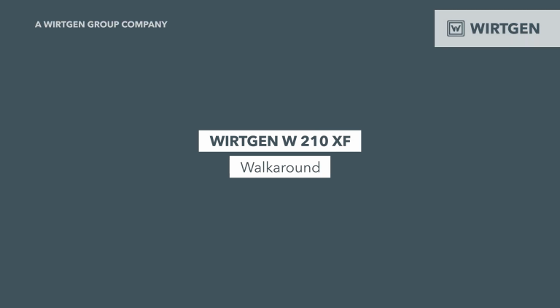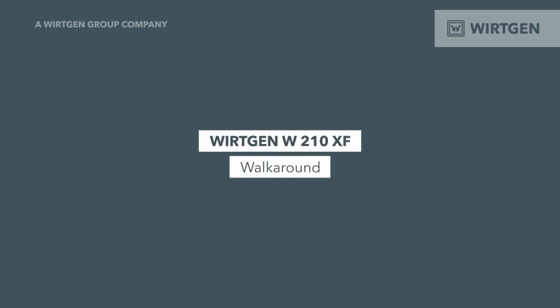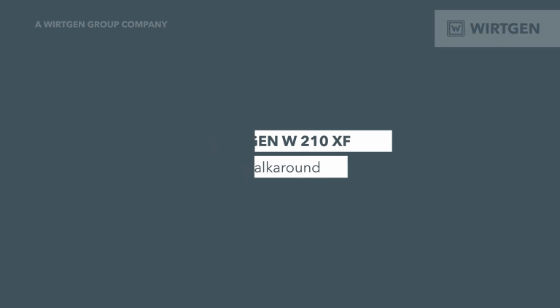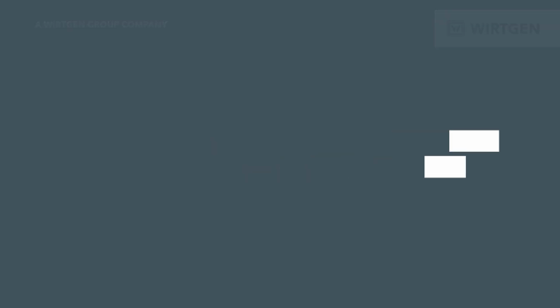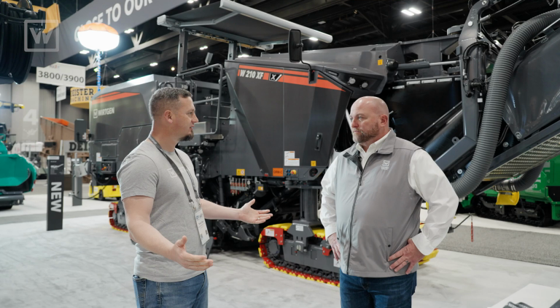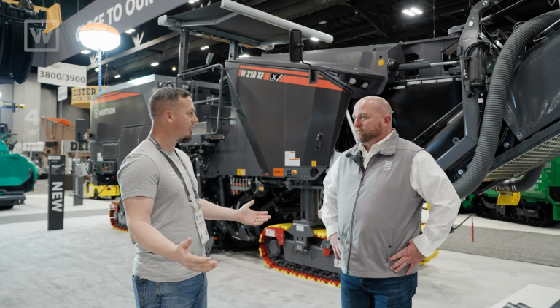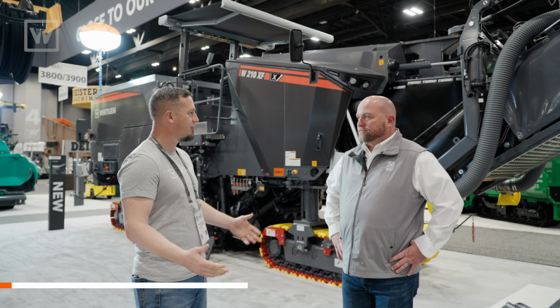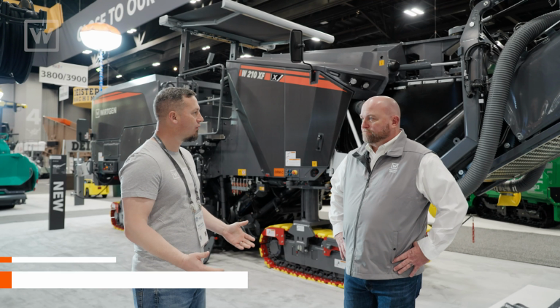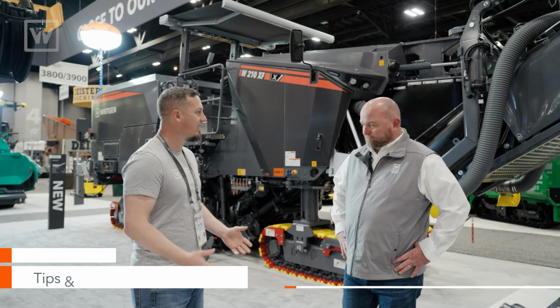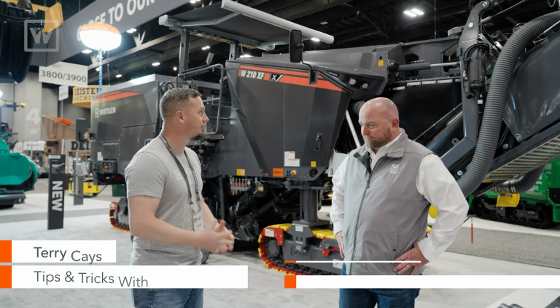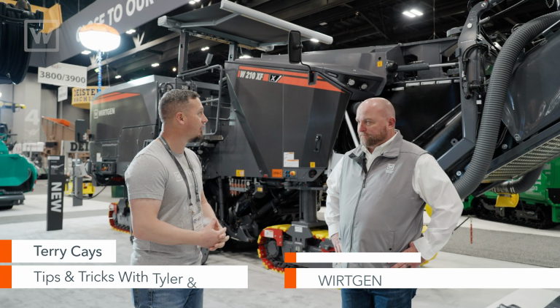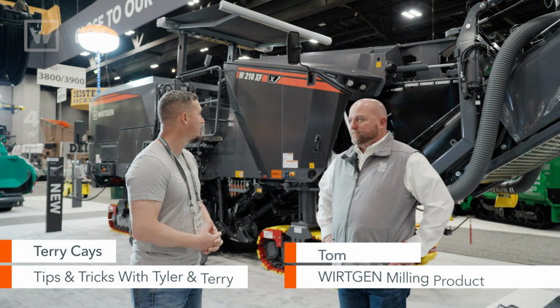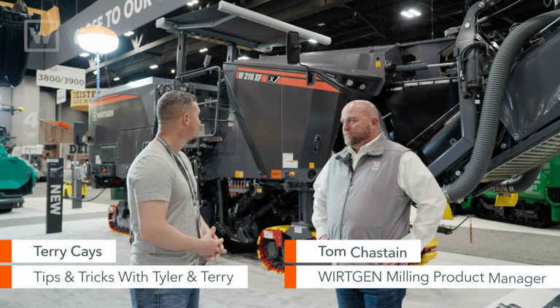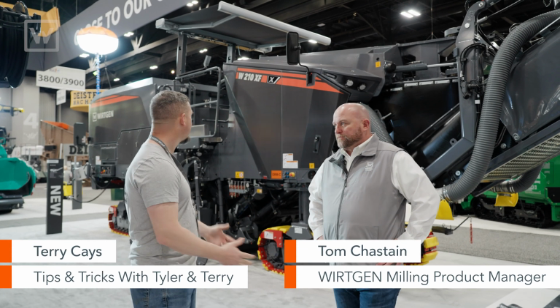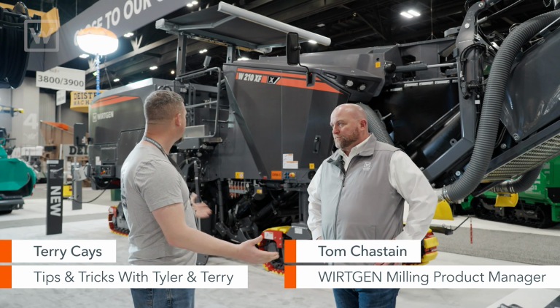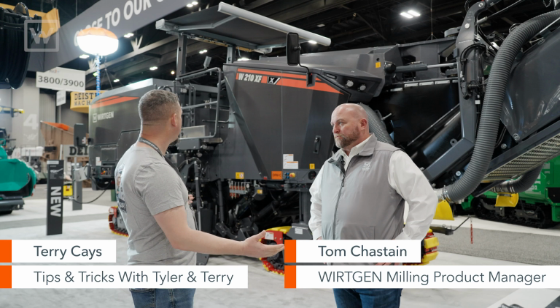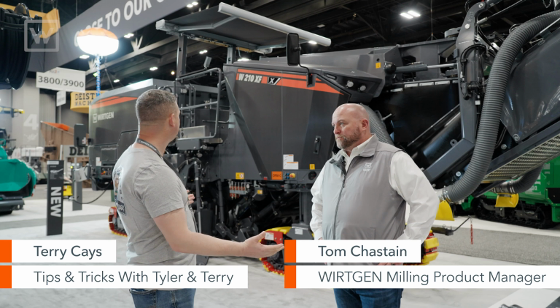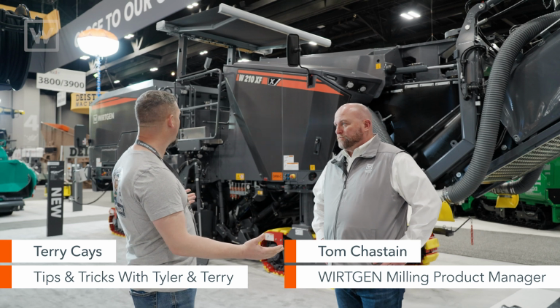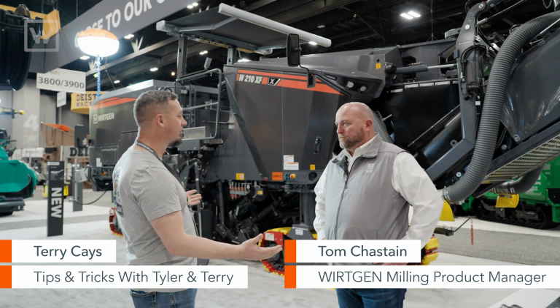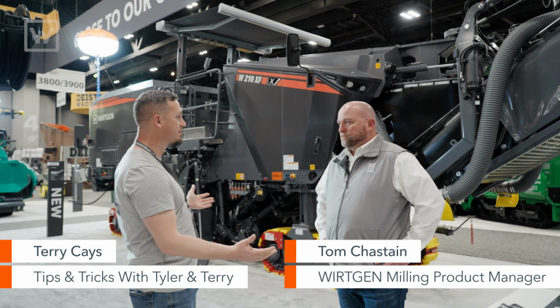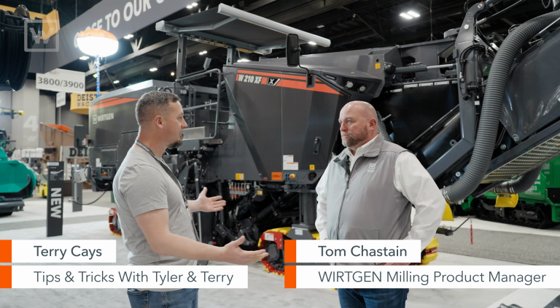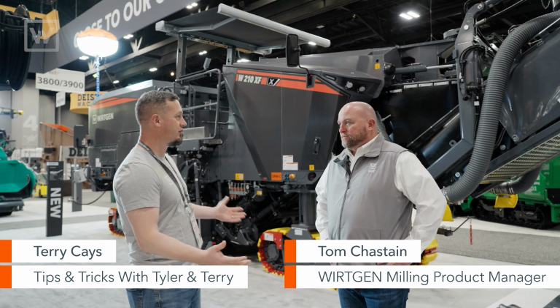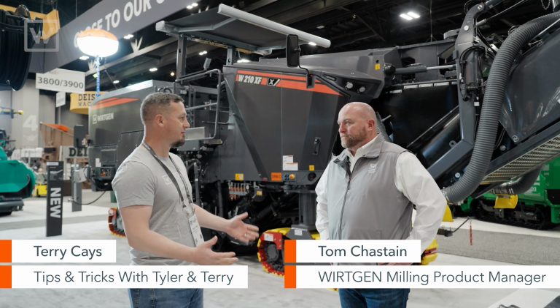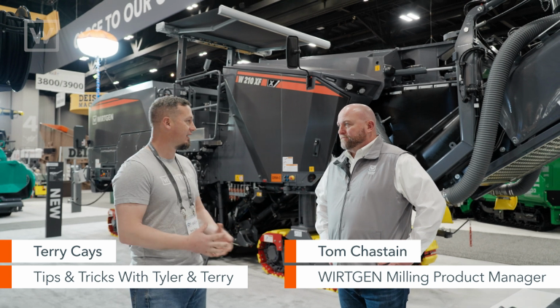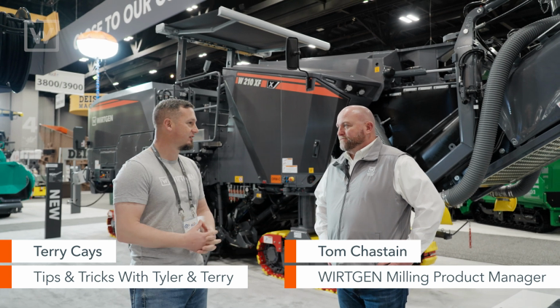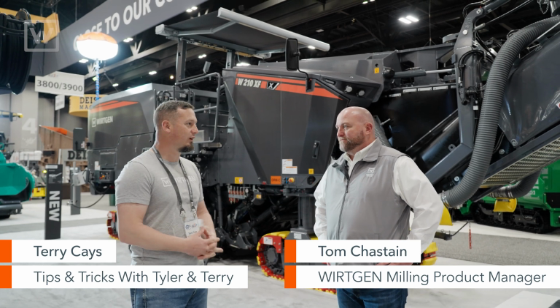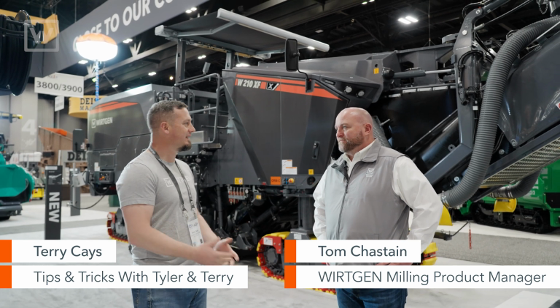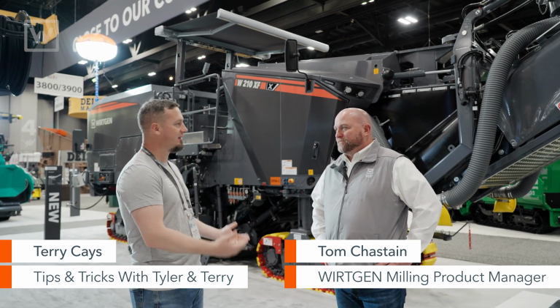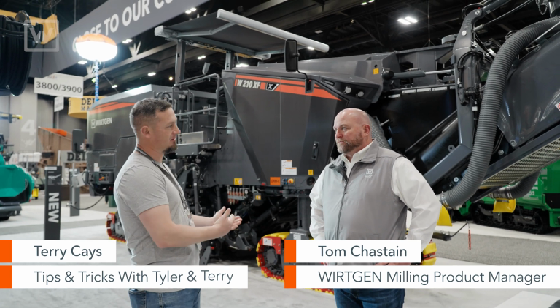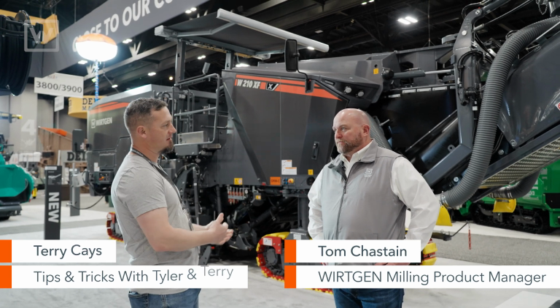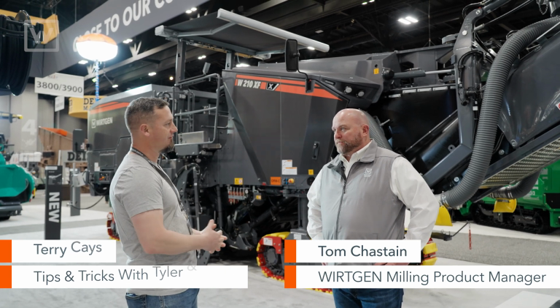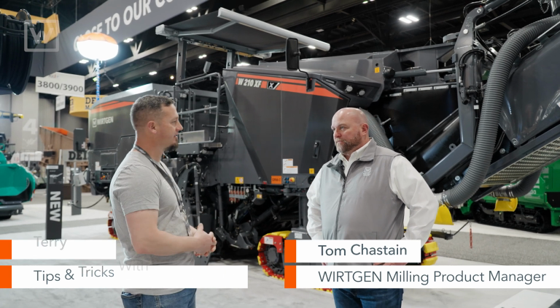Hey, here we are, Tom, at the World of Asphalt. We've got this awesome working milling machine behind us. What can you tell us about it?